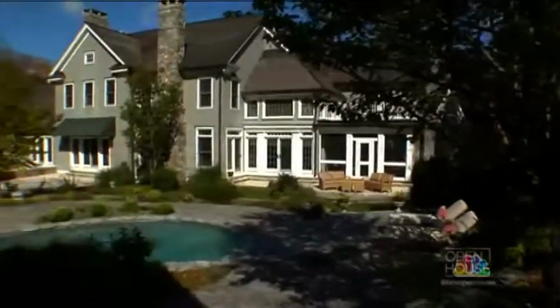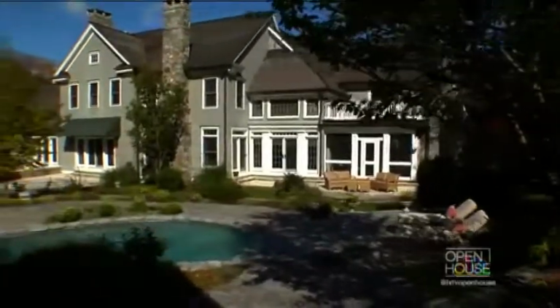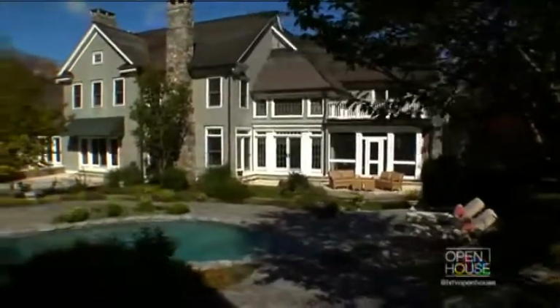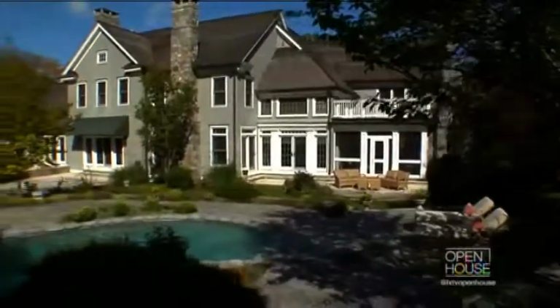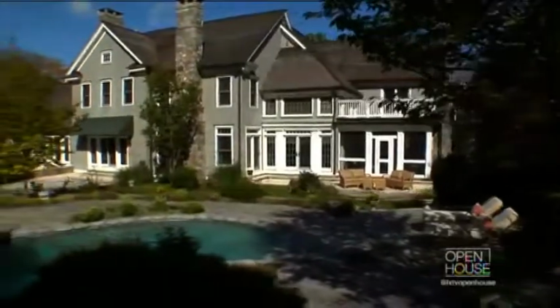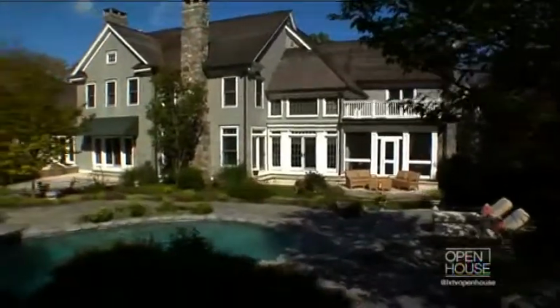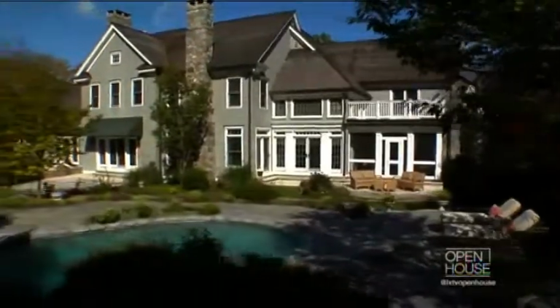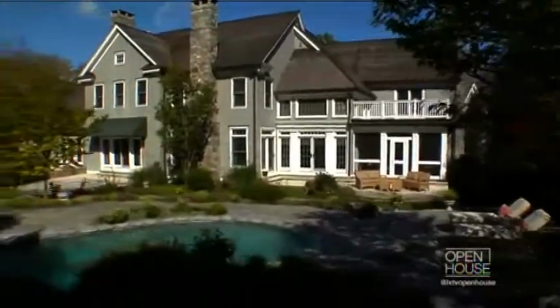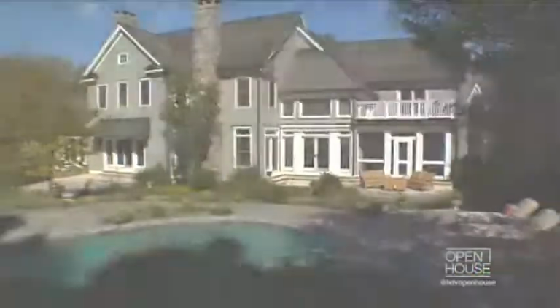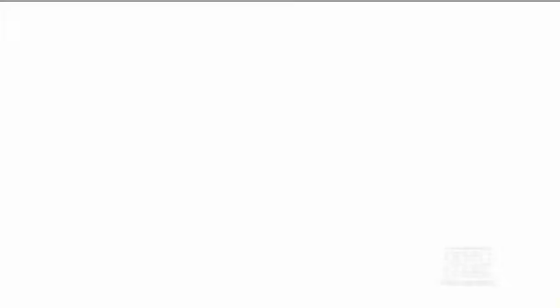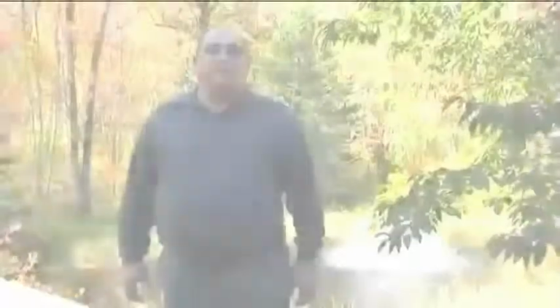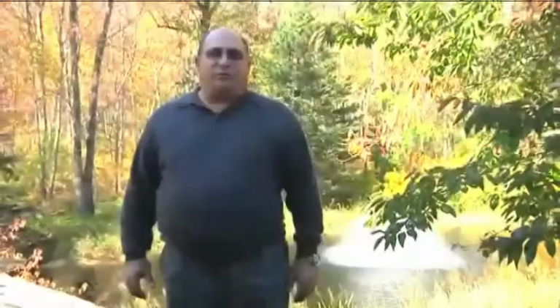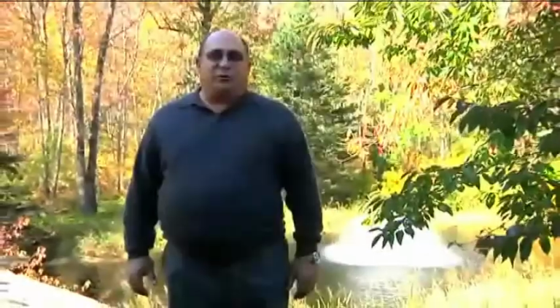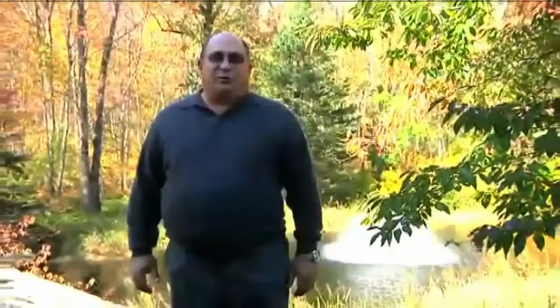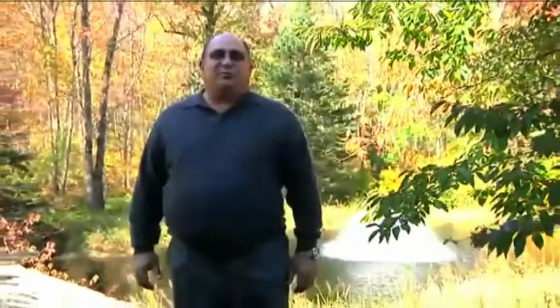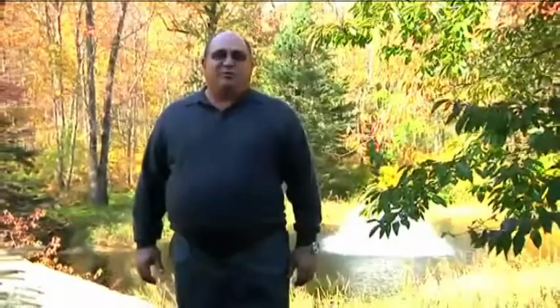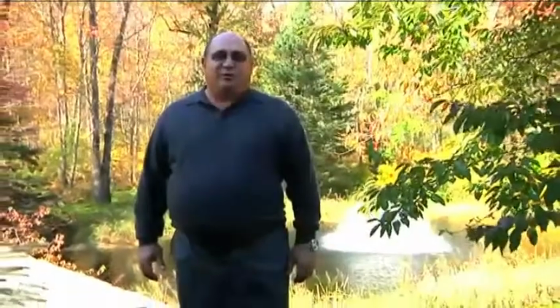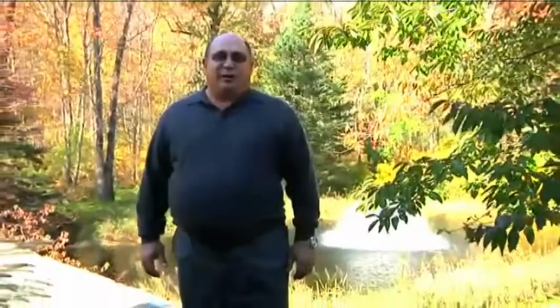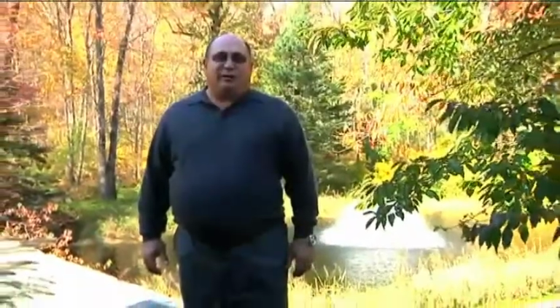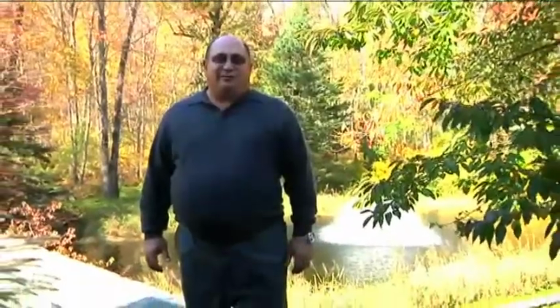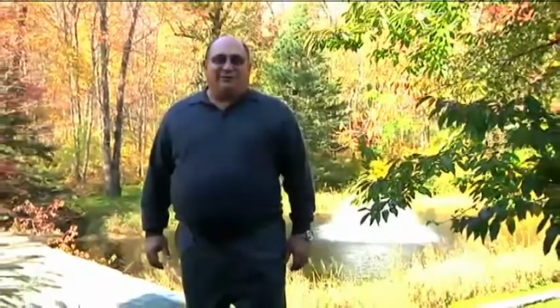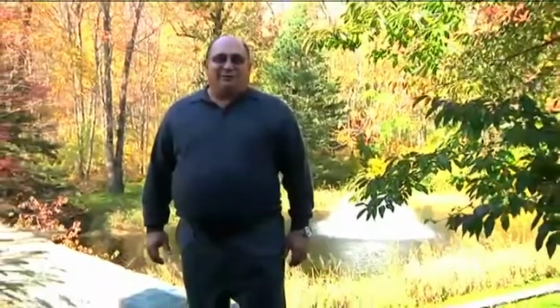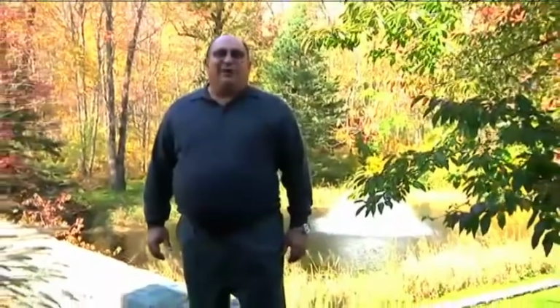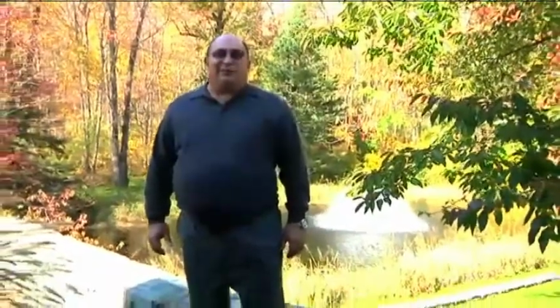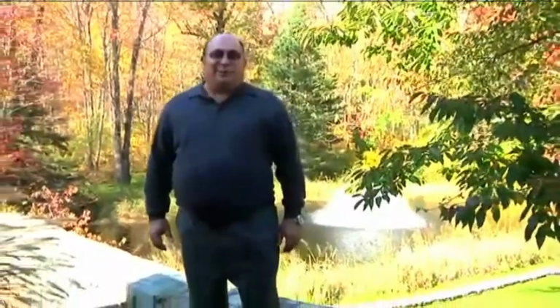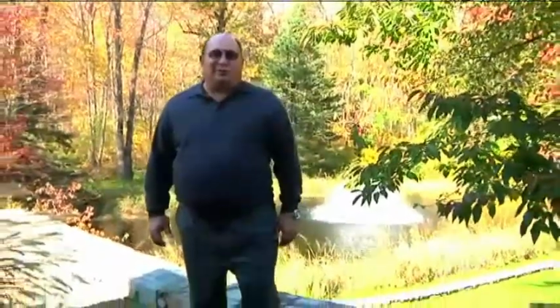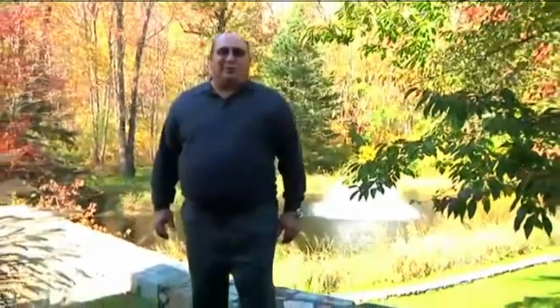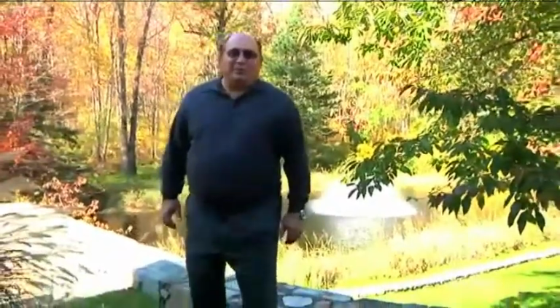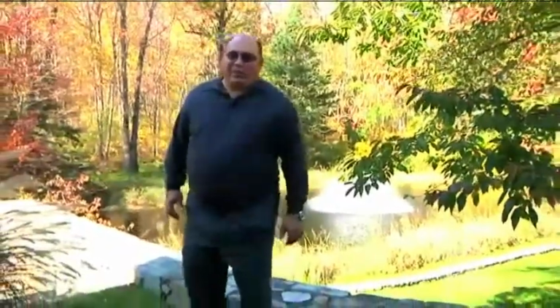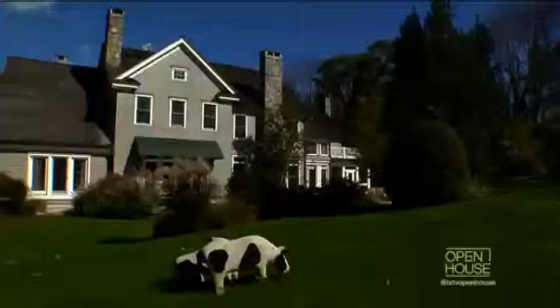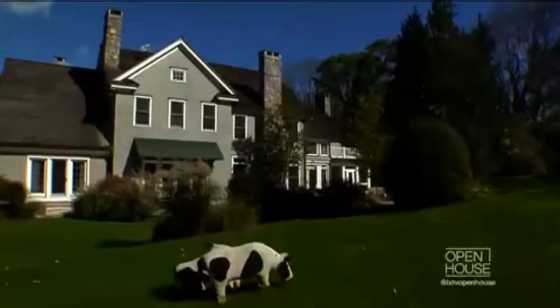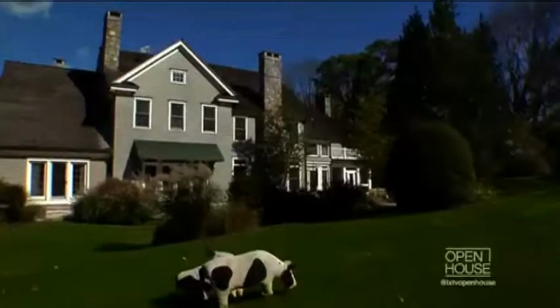I hope you enjoyed getting a glimpse of our family's home here in Ridgefield, Connecticut. Thanks so much for stopping by.